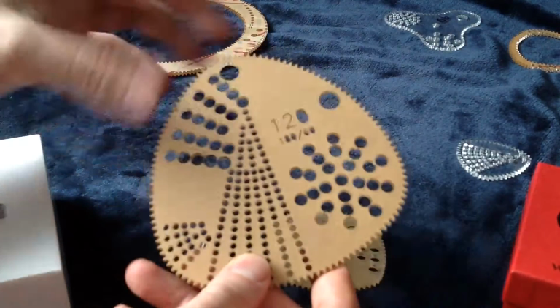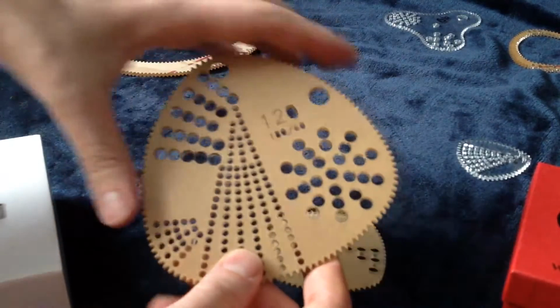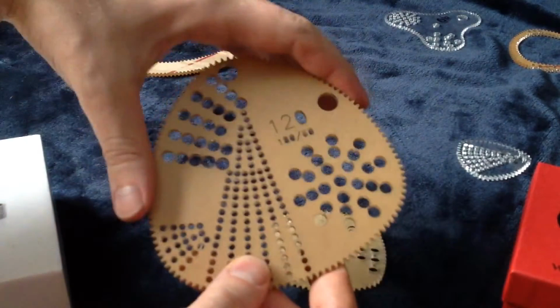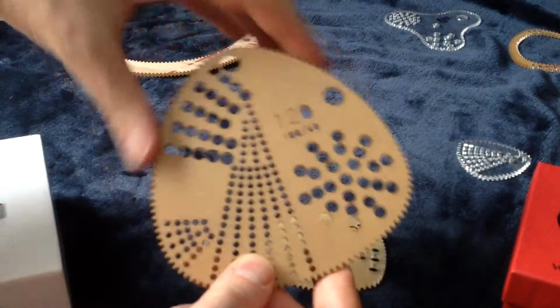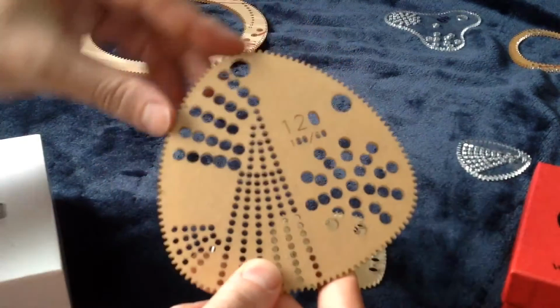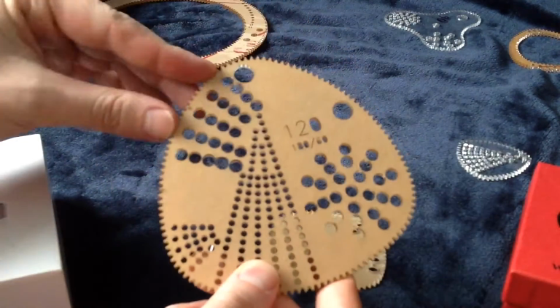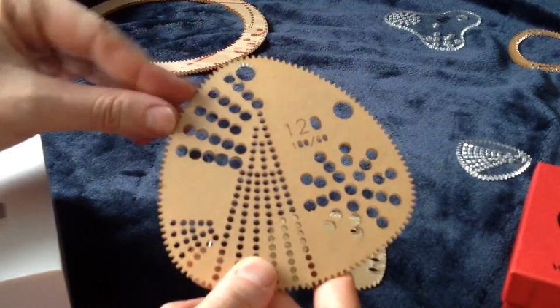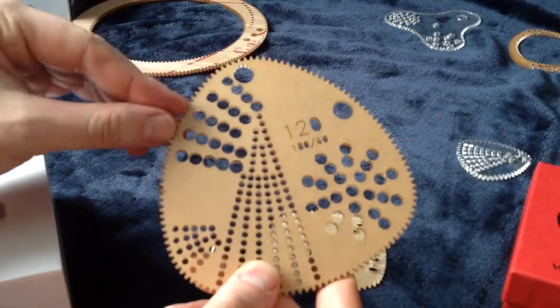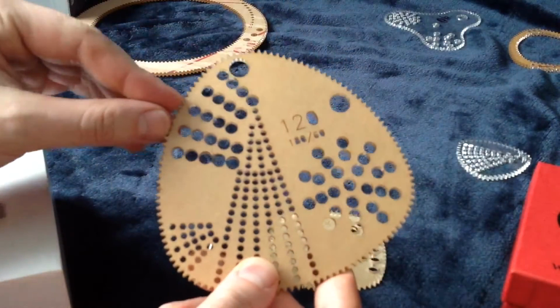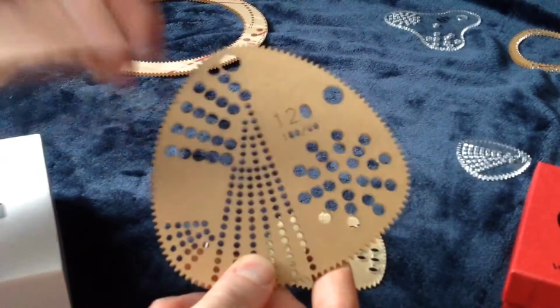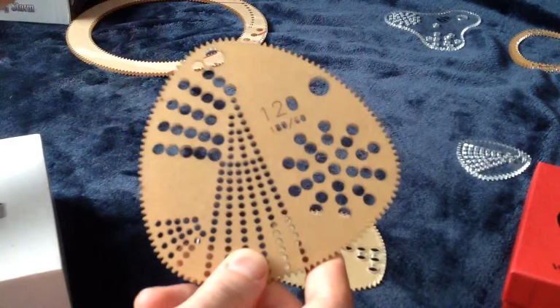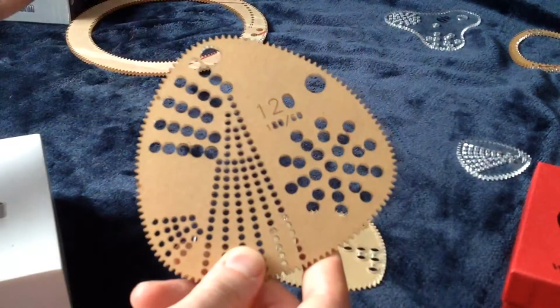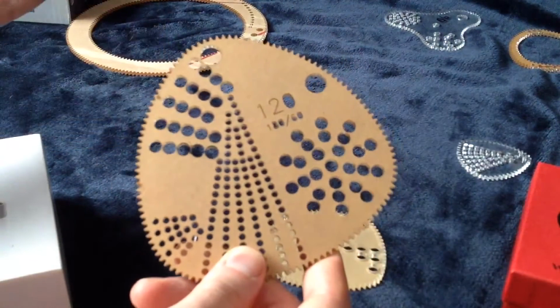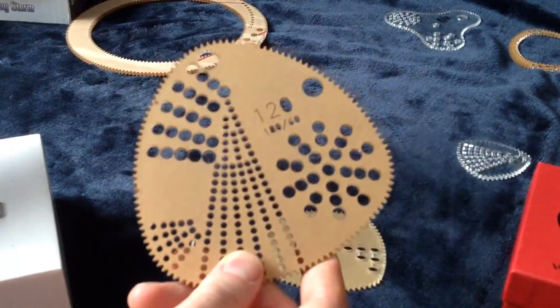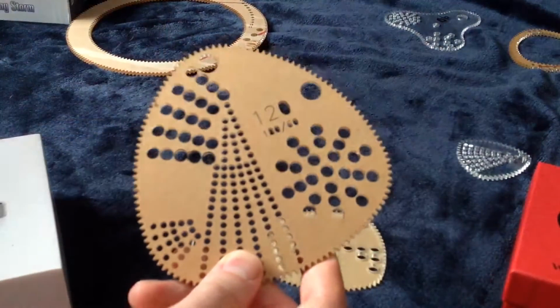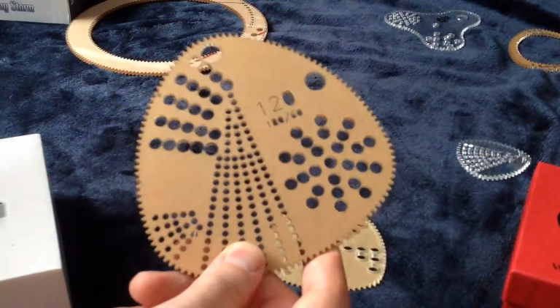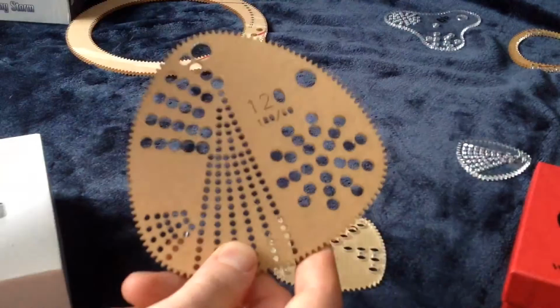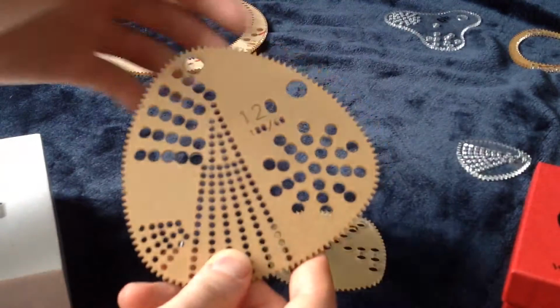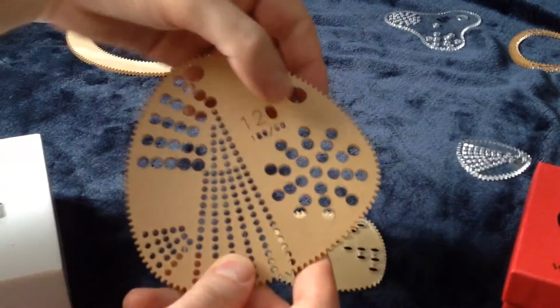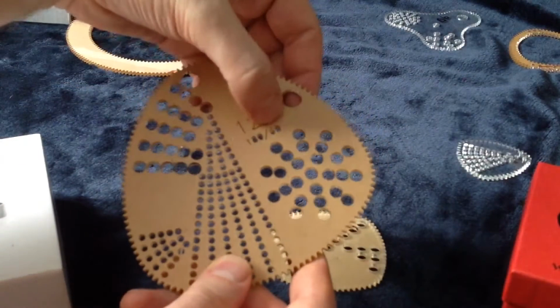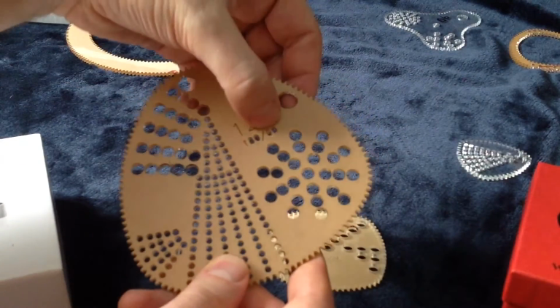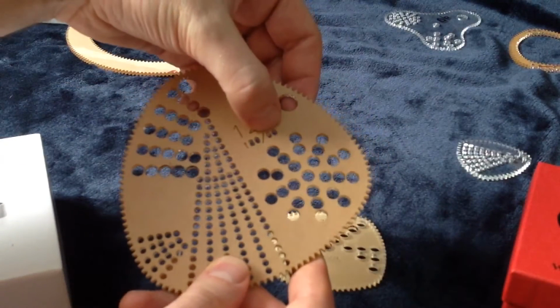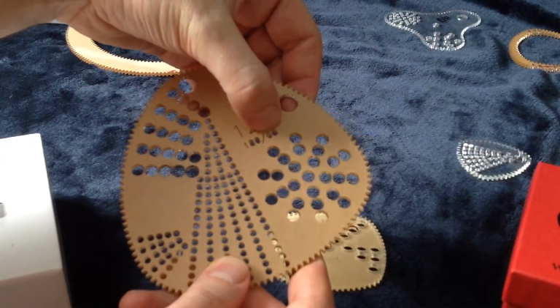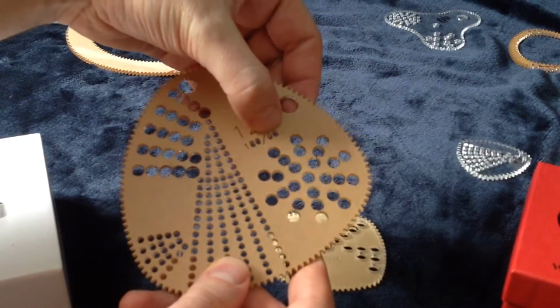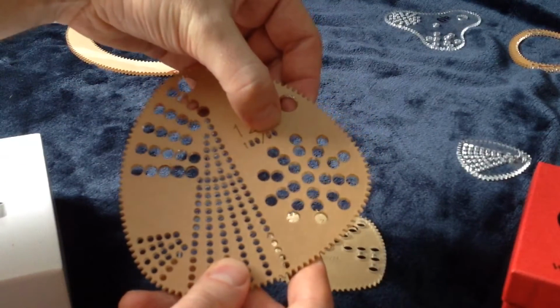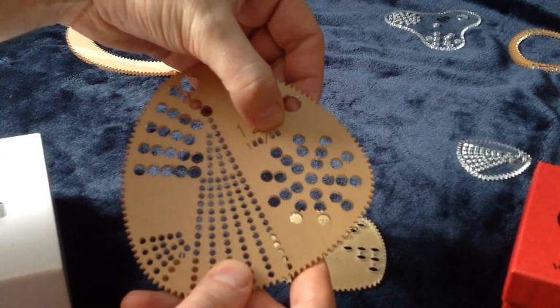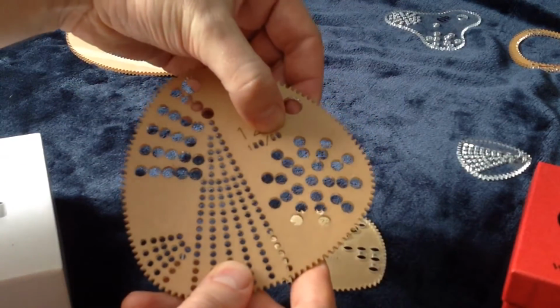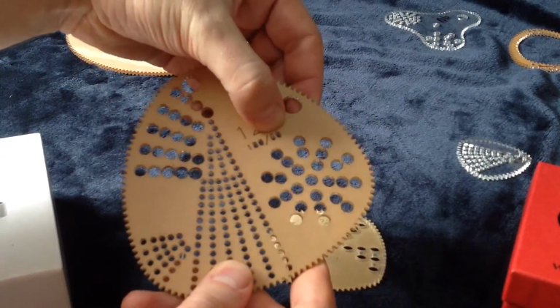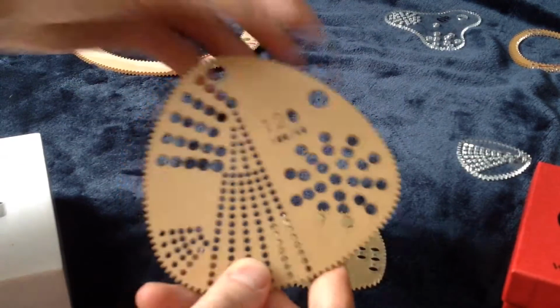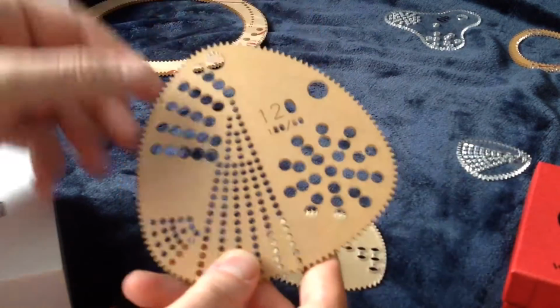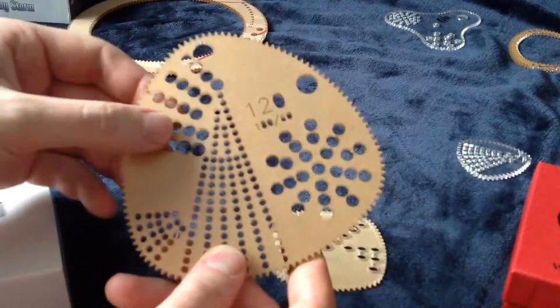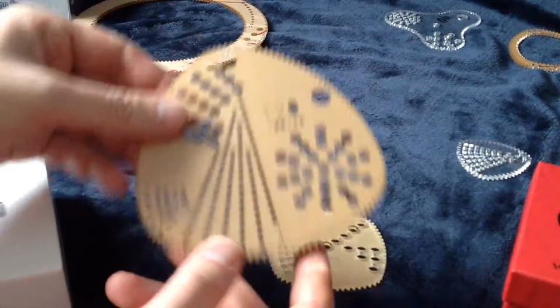Similarly, the negative space of this — which I don't have out because it's in a big sheet — can't take any gears bigger than a 60.